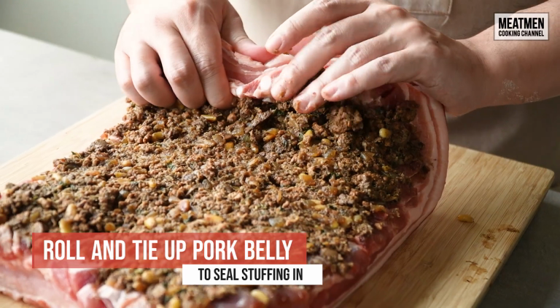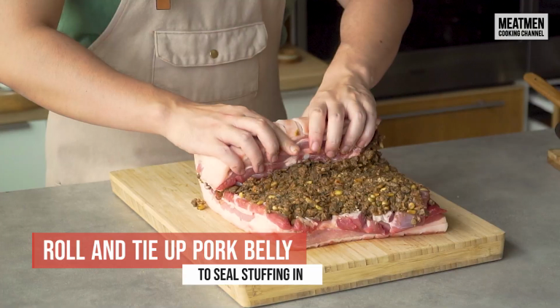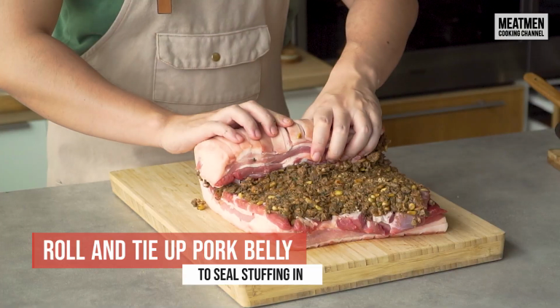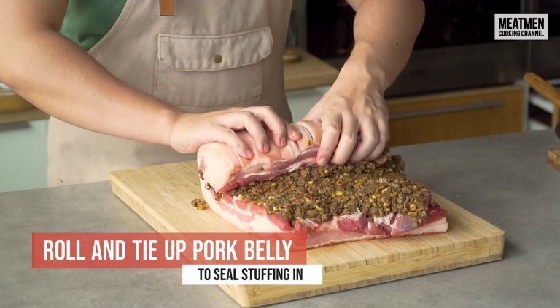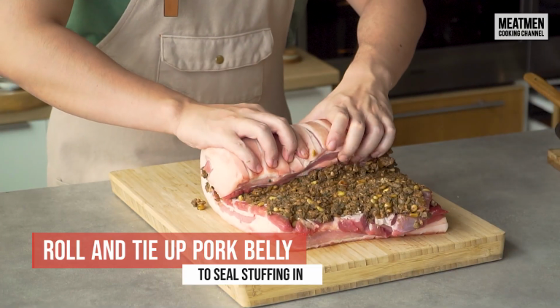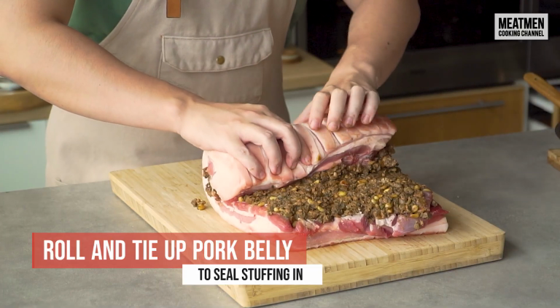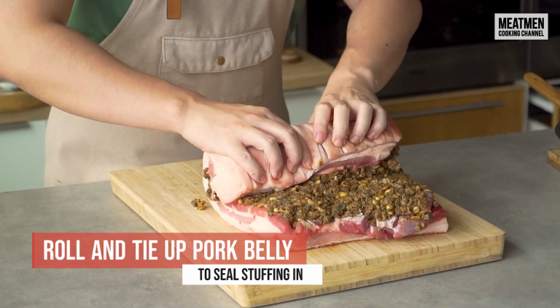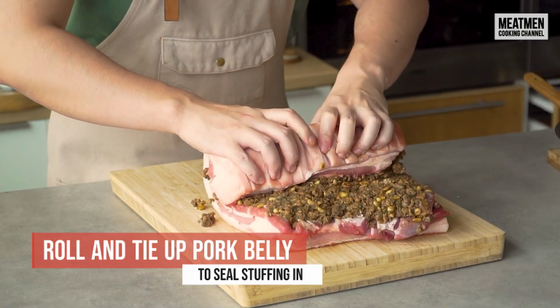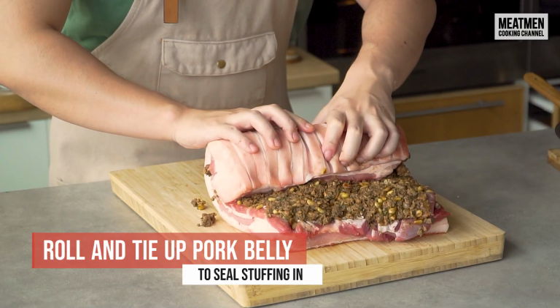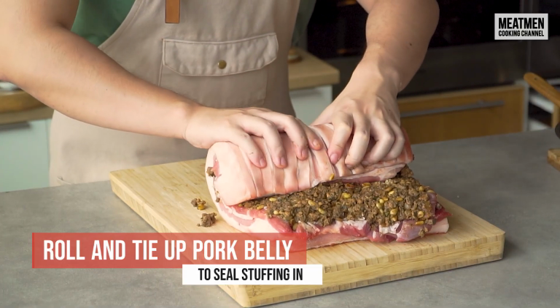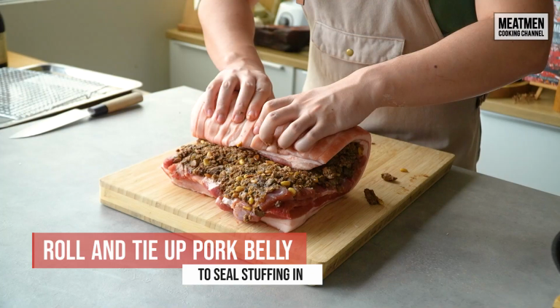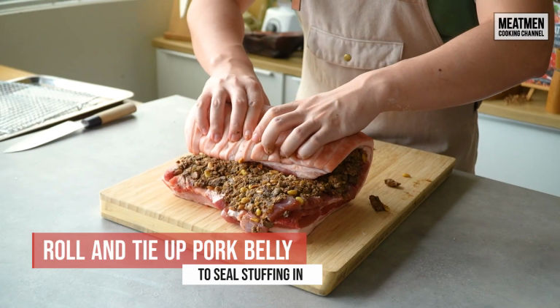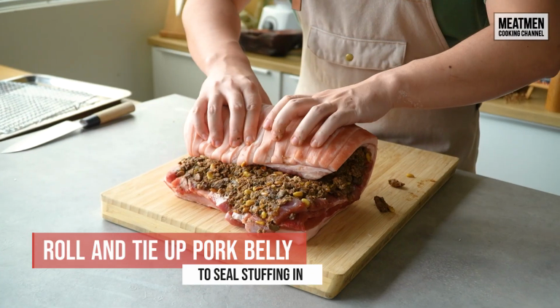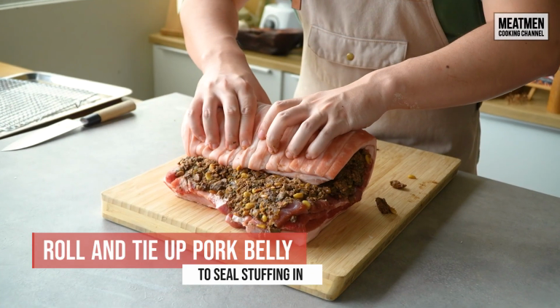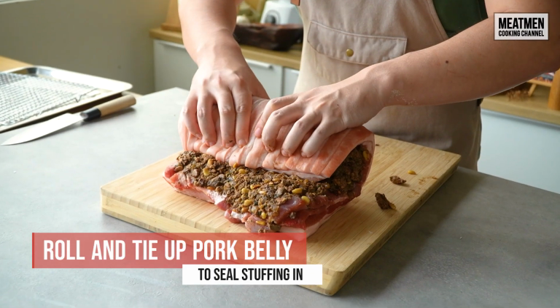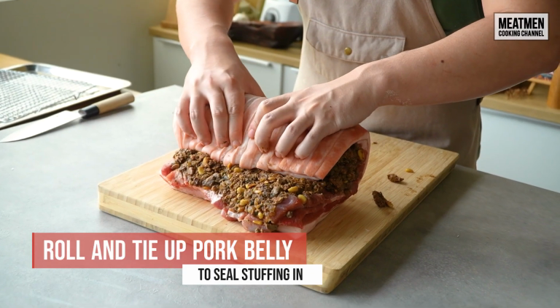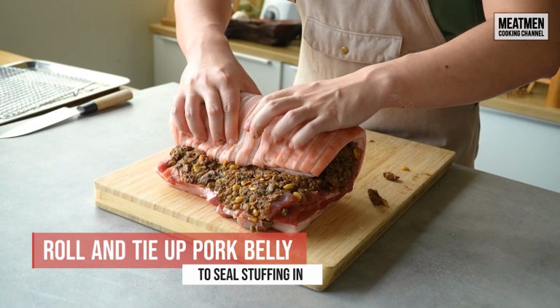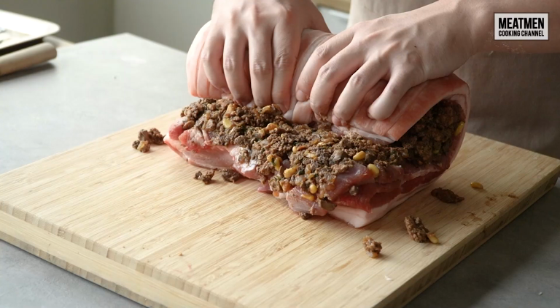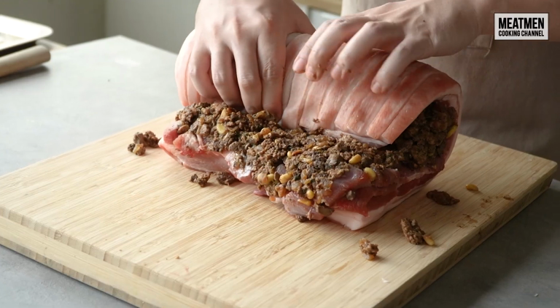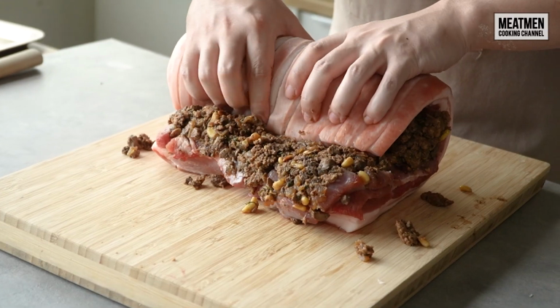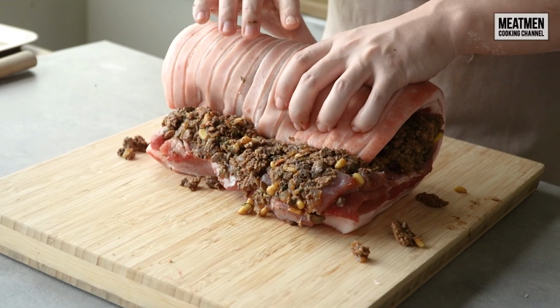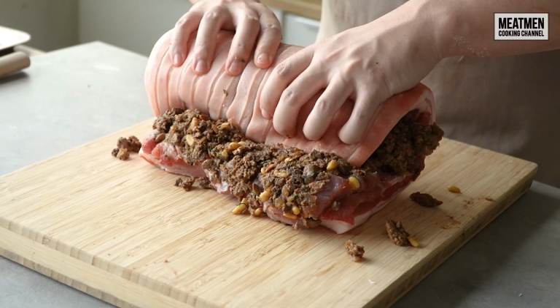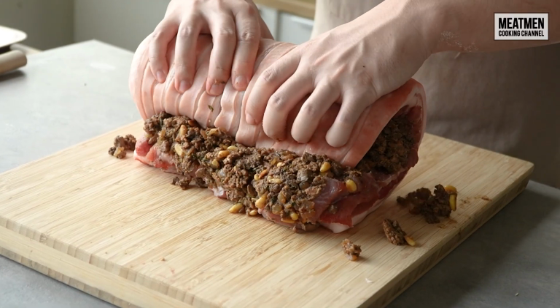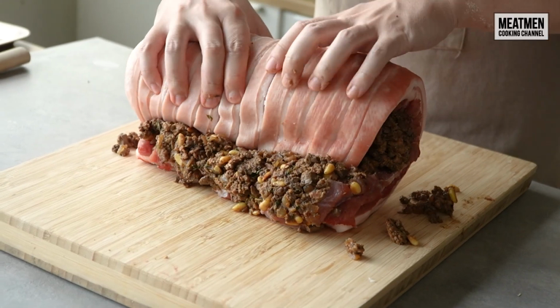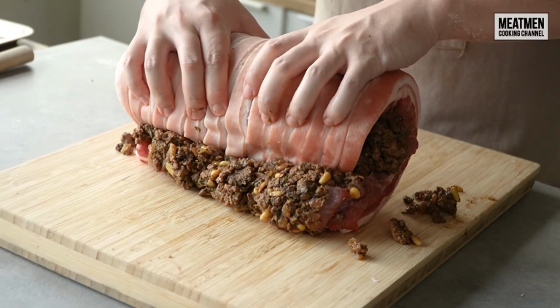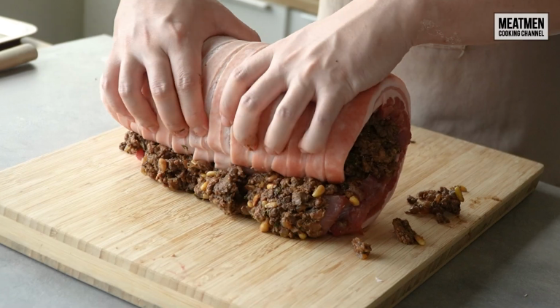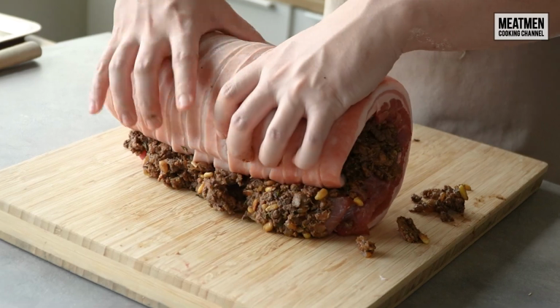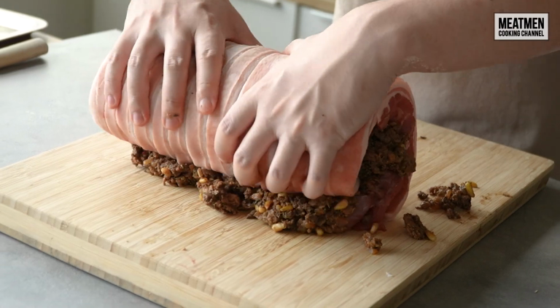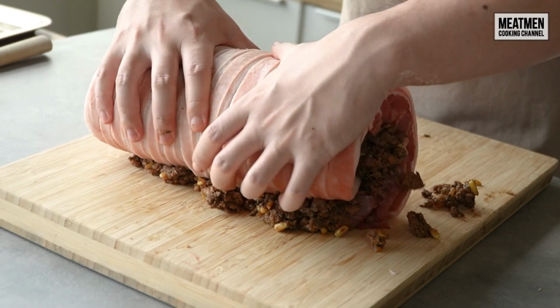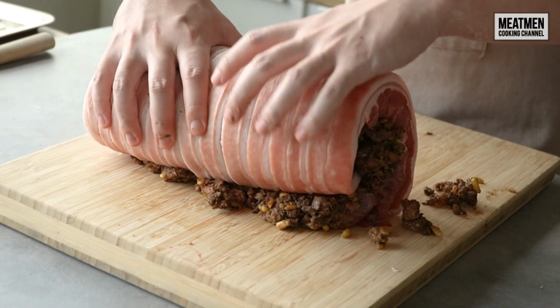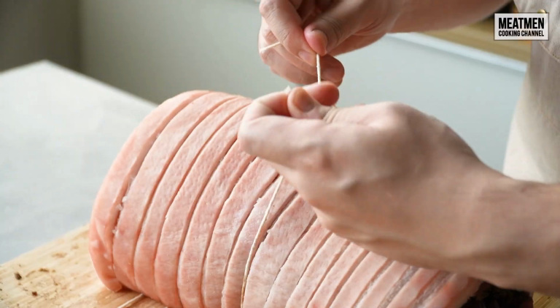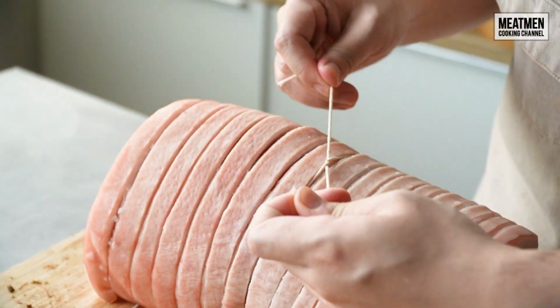Now comes the messy part — we're gonna roll the pork belly up and tie it with some butcher's twine, which we already pre-soaked beforehand.